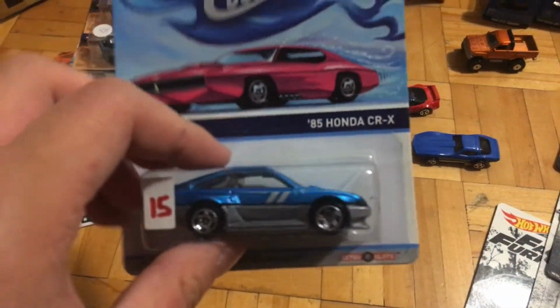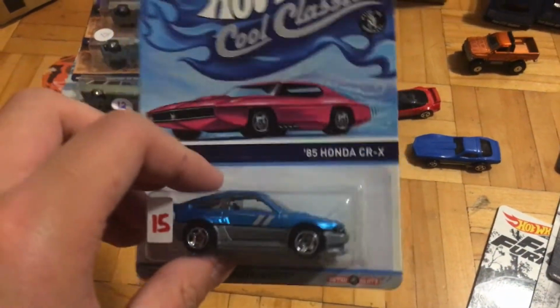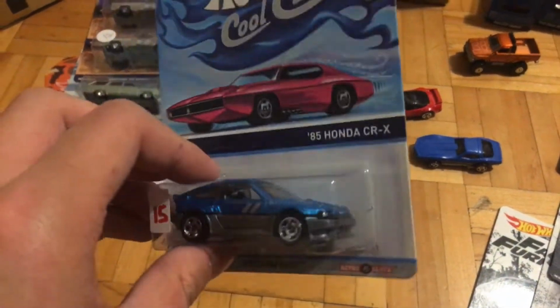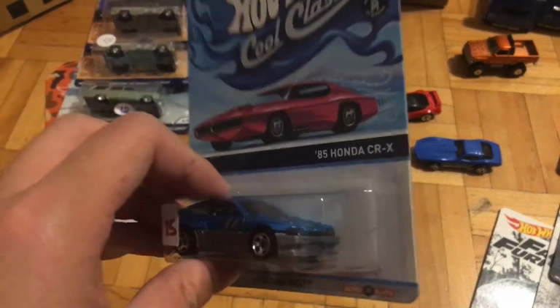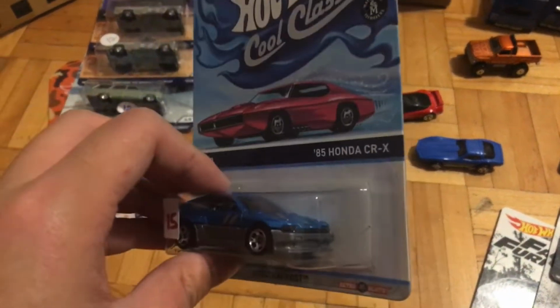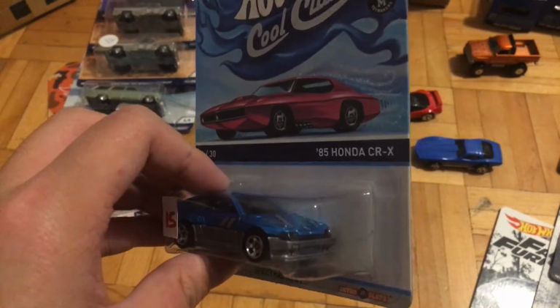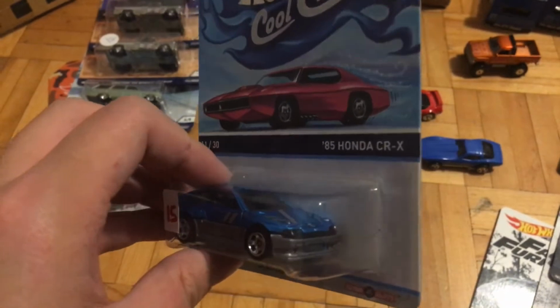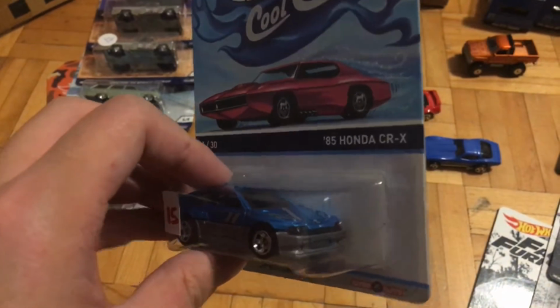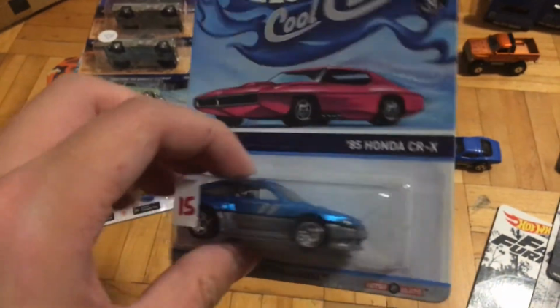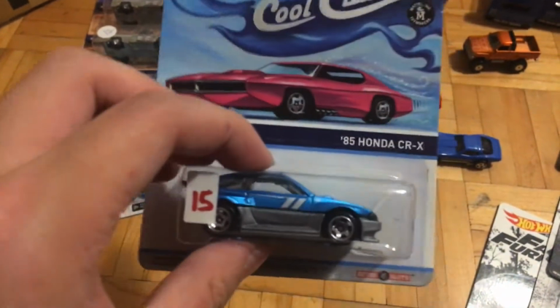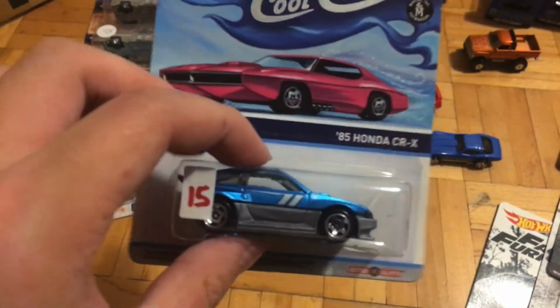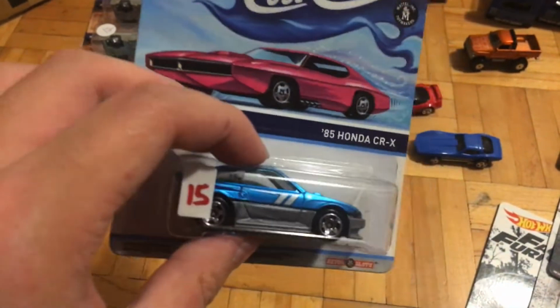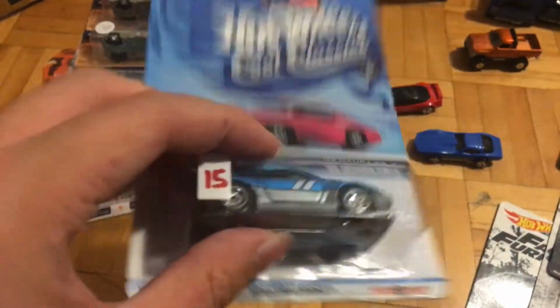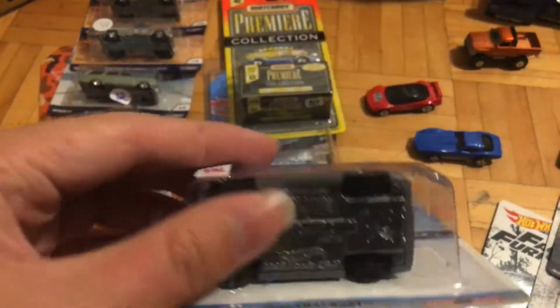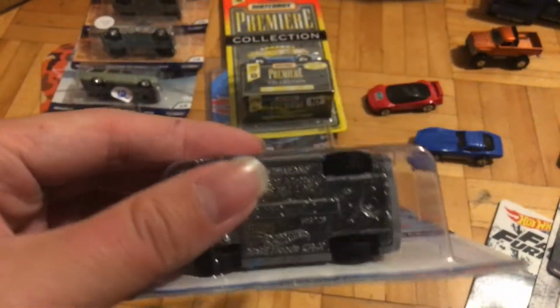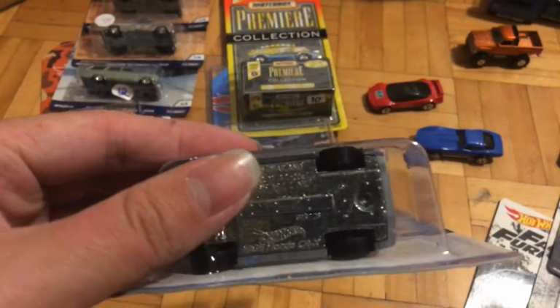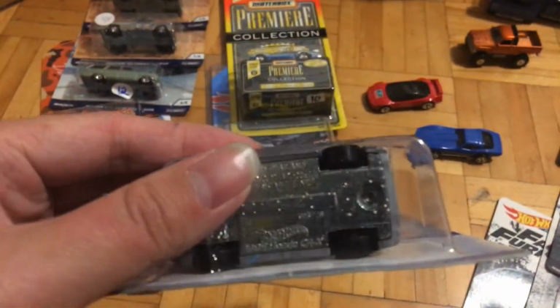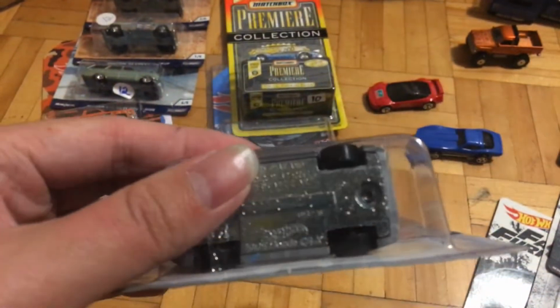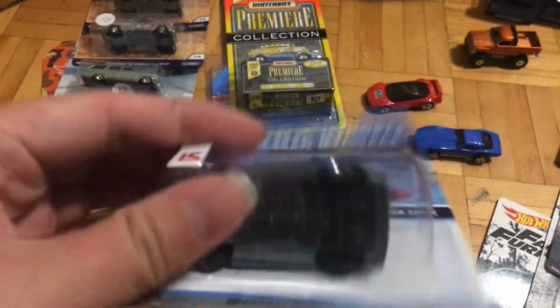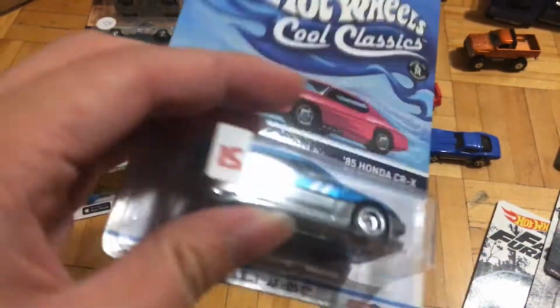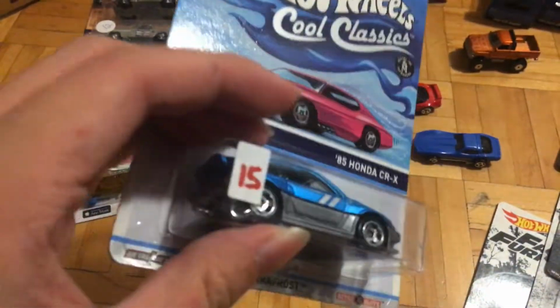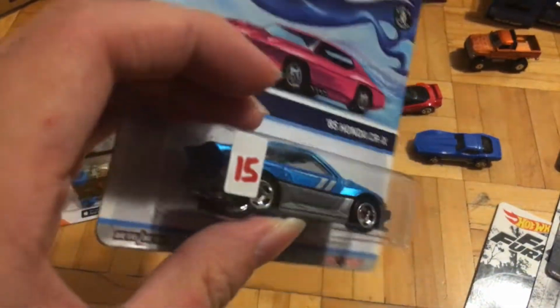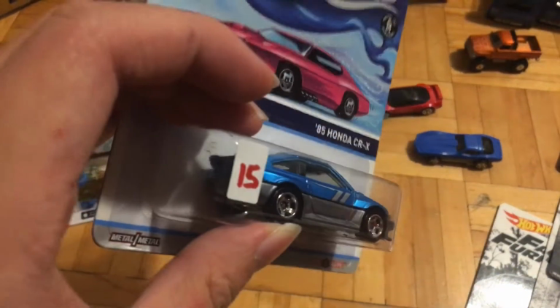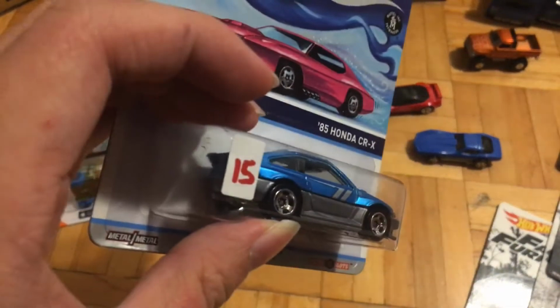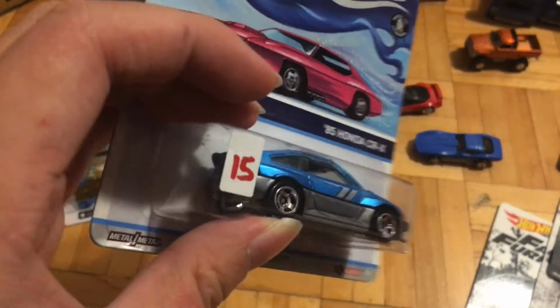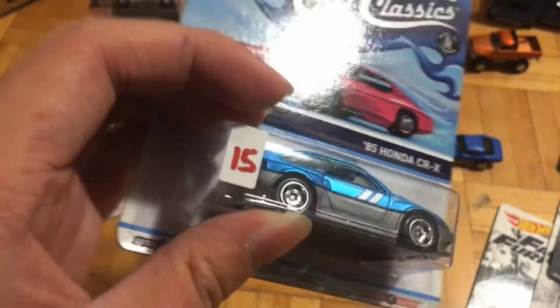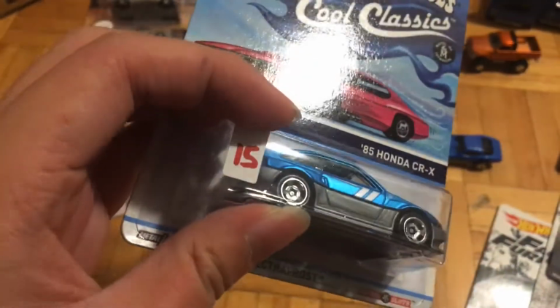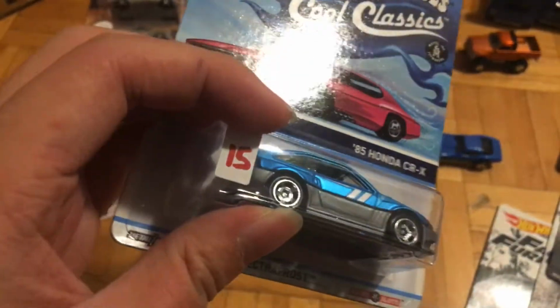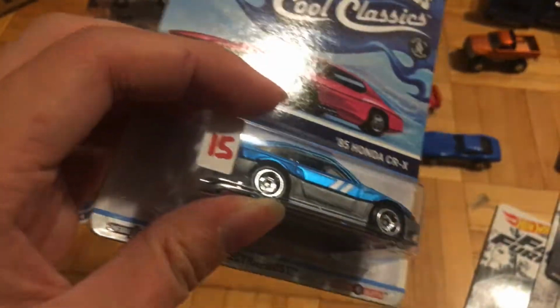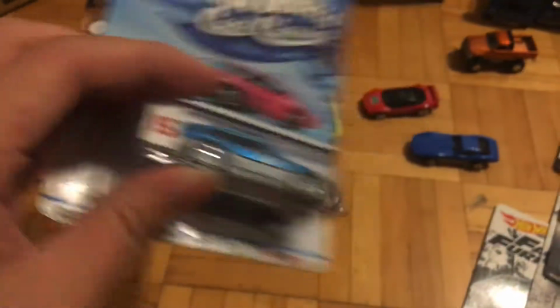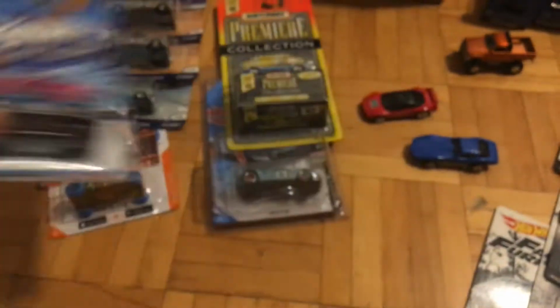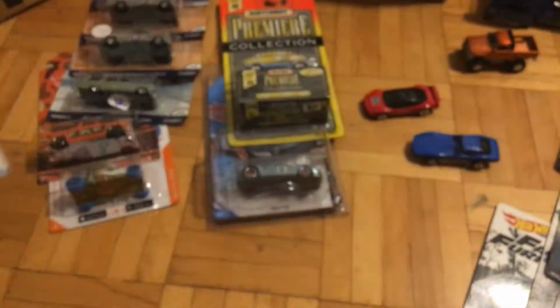This one is the Cool Classics Honda CRX — NiRo base, awesome color.